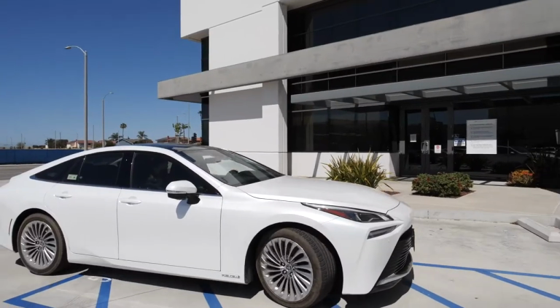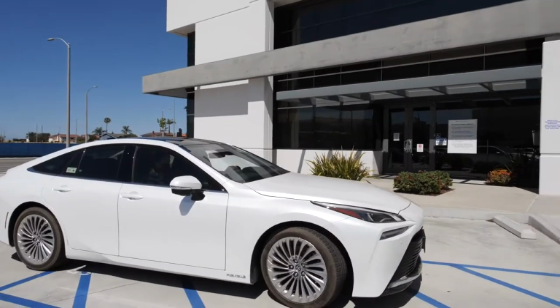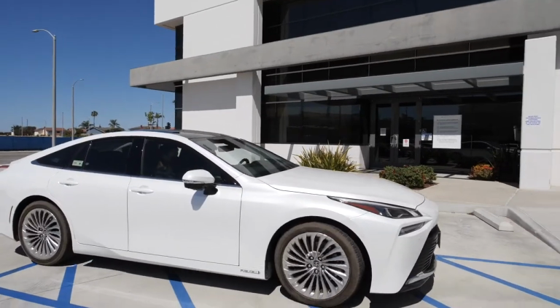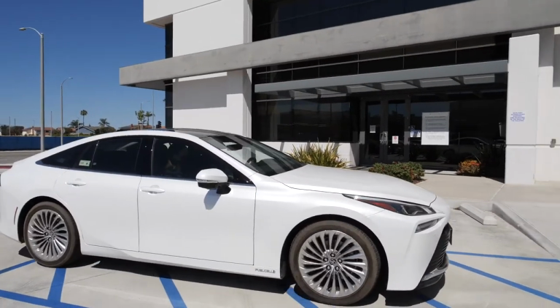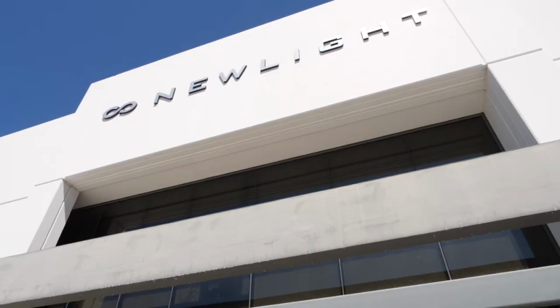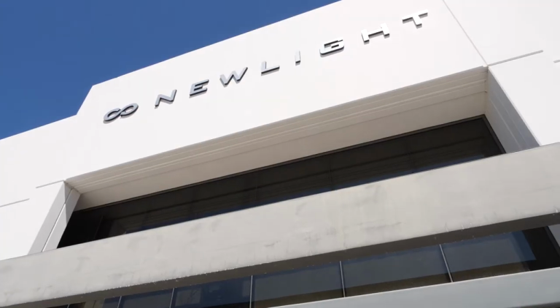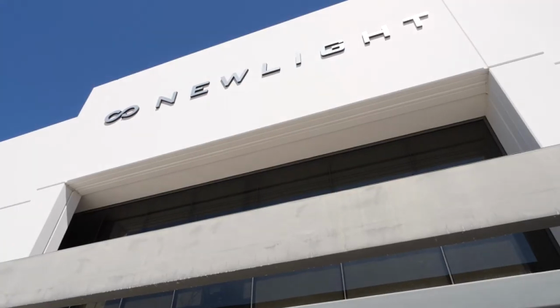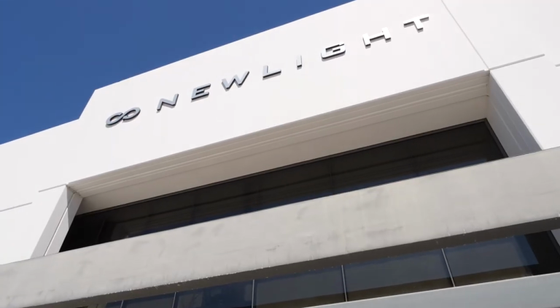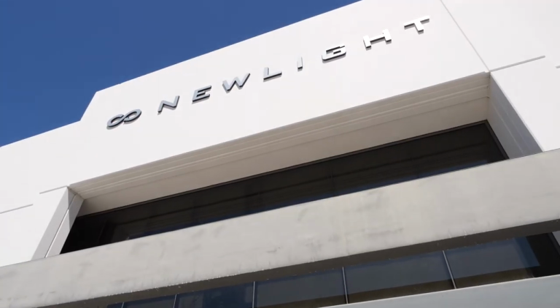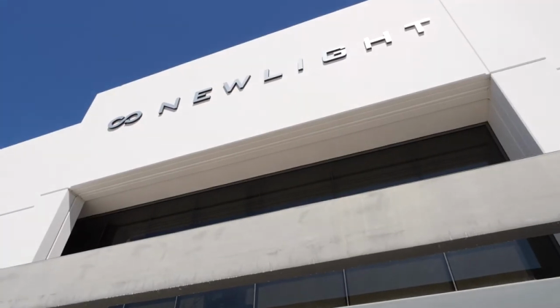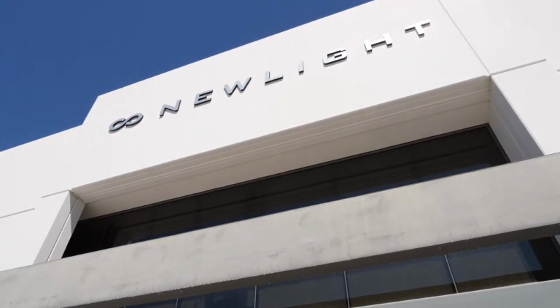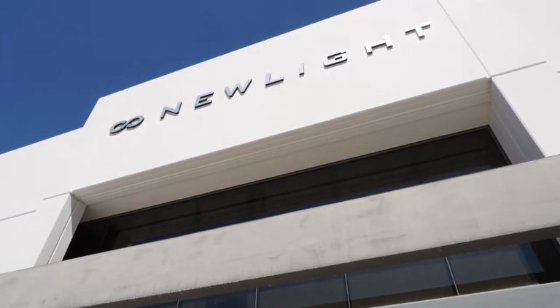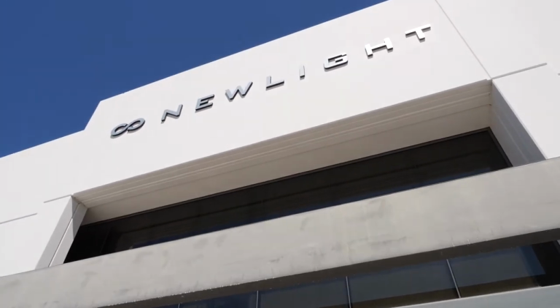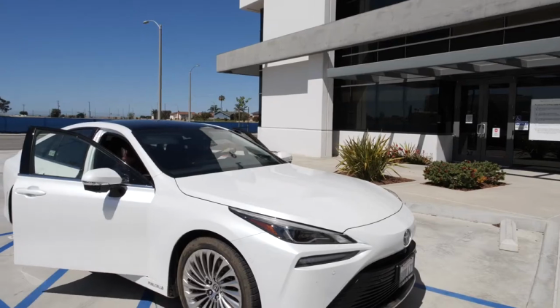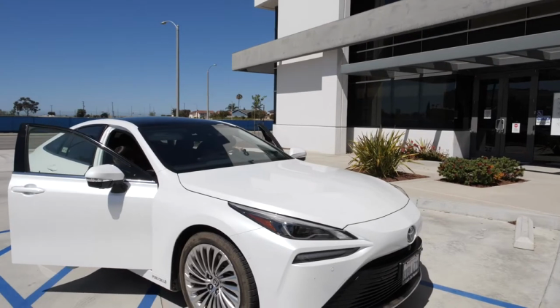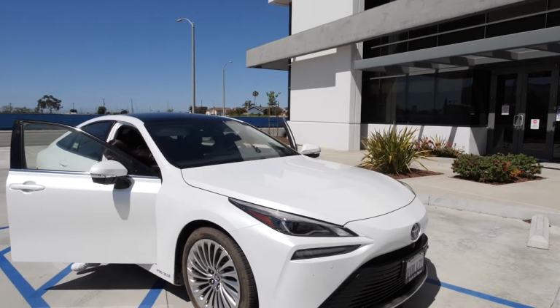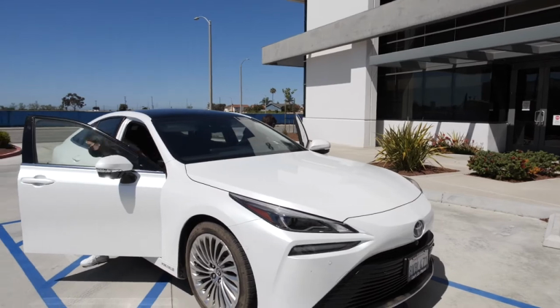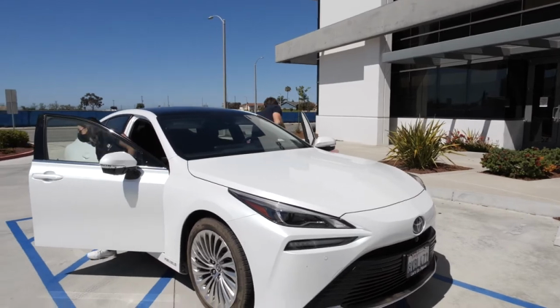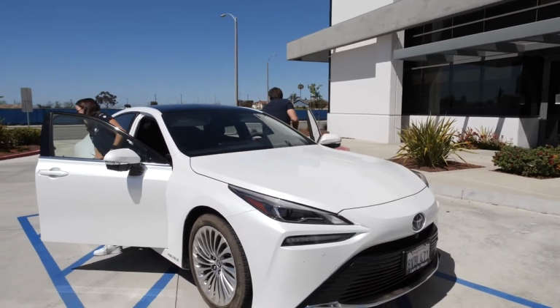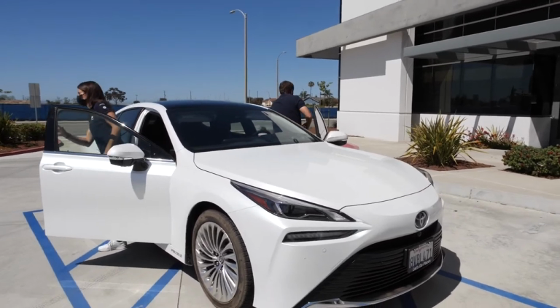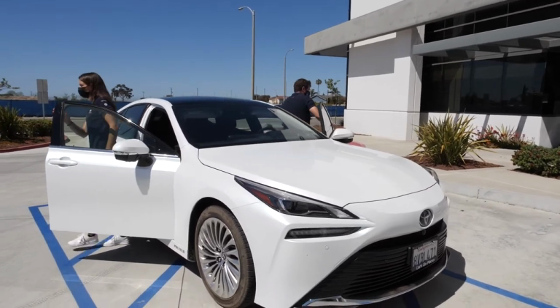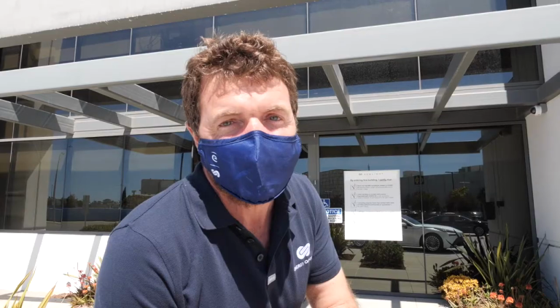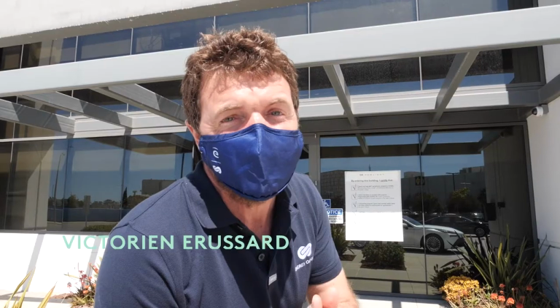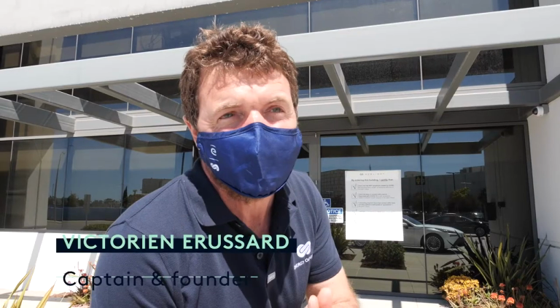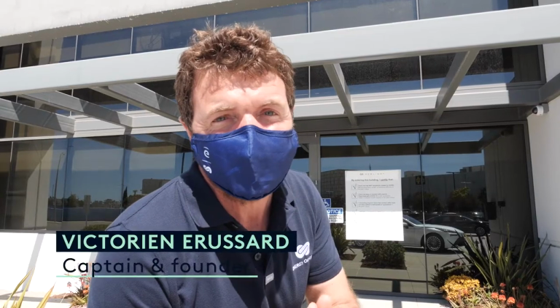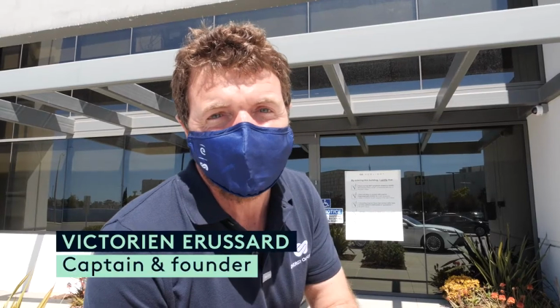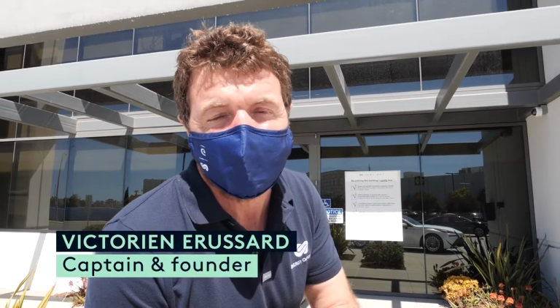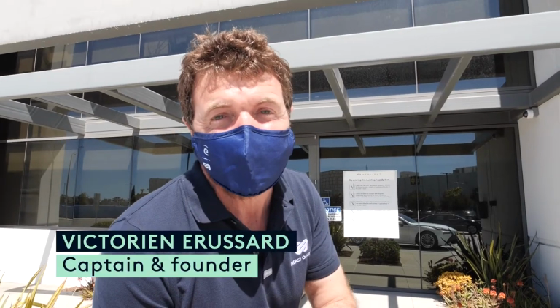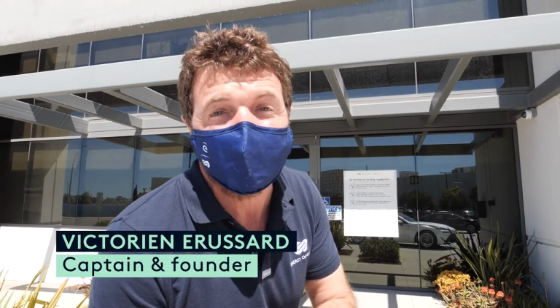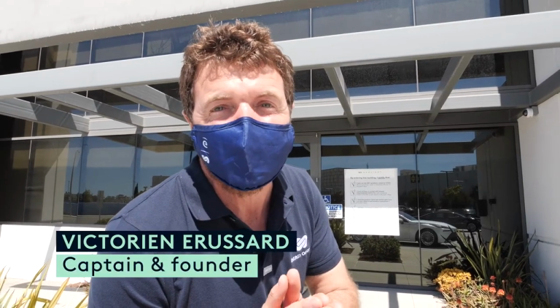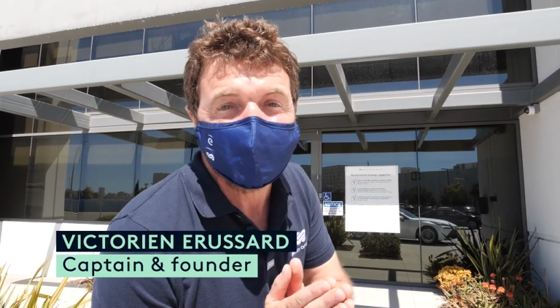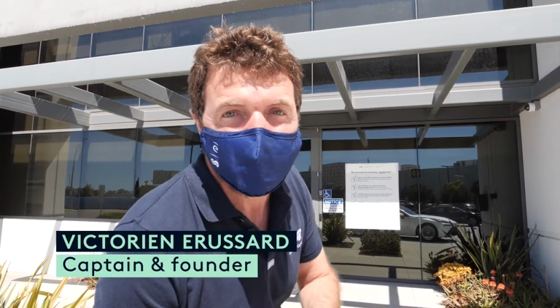We arrive at New Light, an absolutely incredible company, with a technology that interests us a lot: the revalorization from carbon capture.